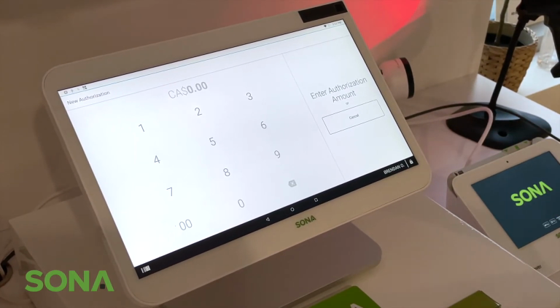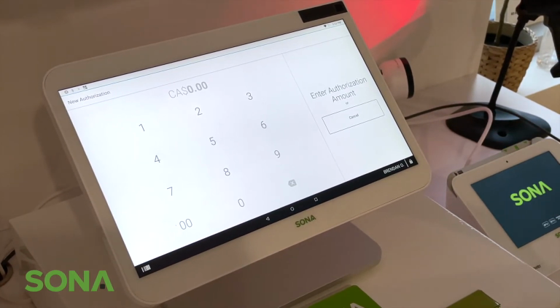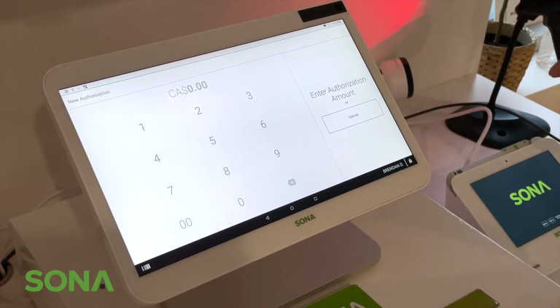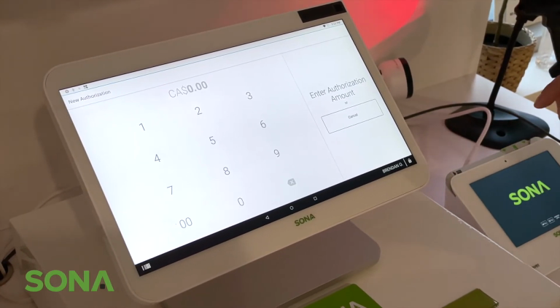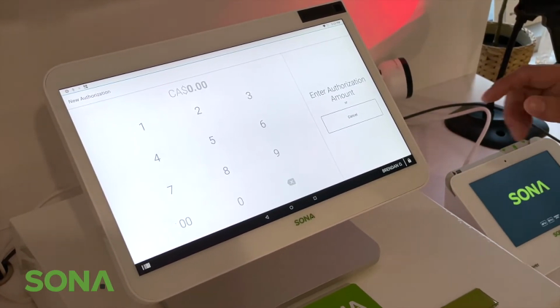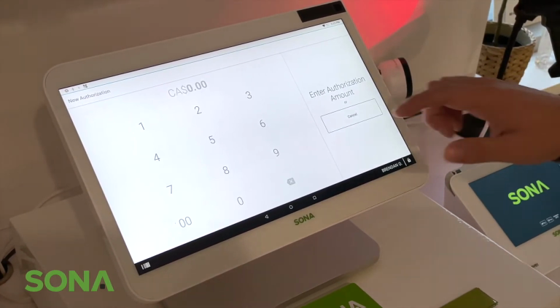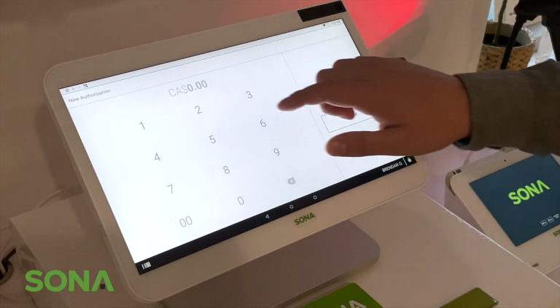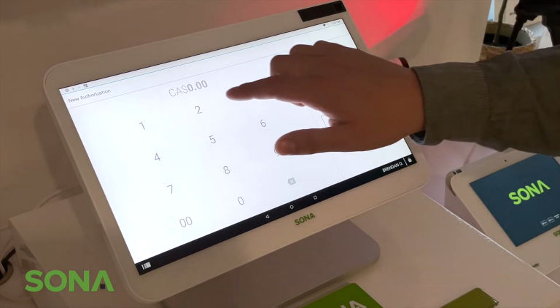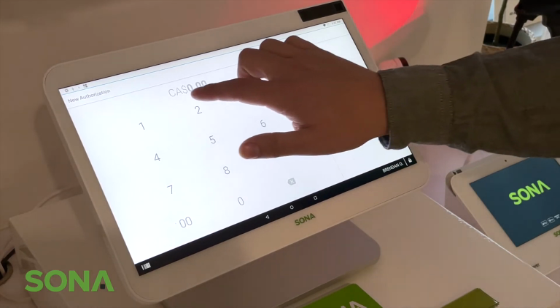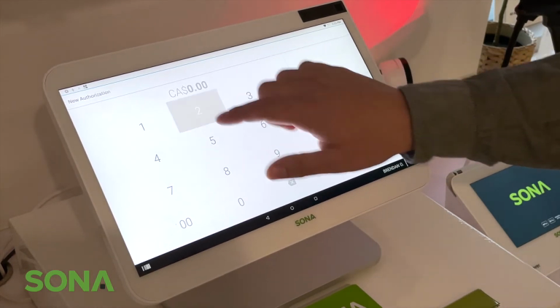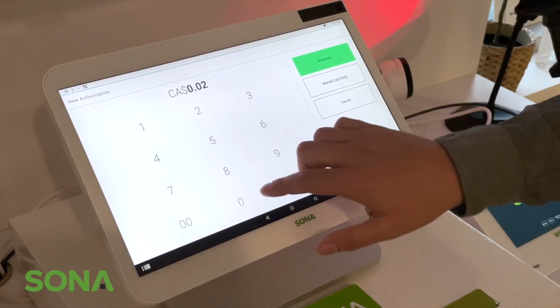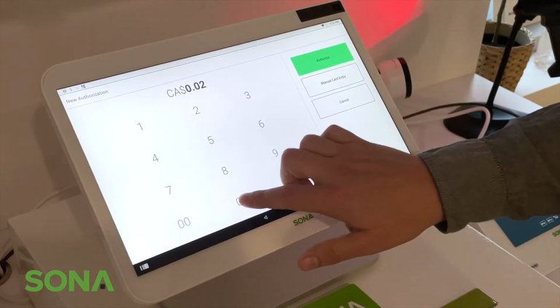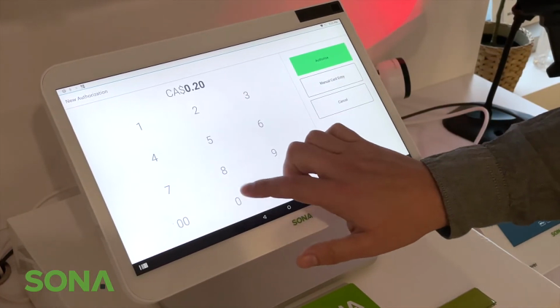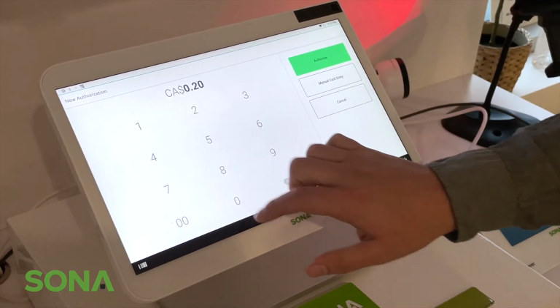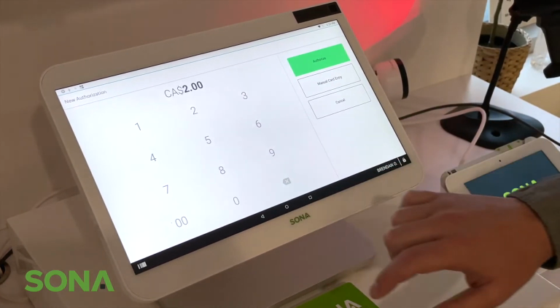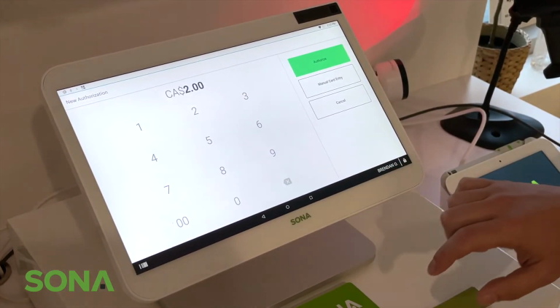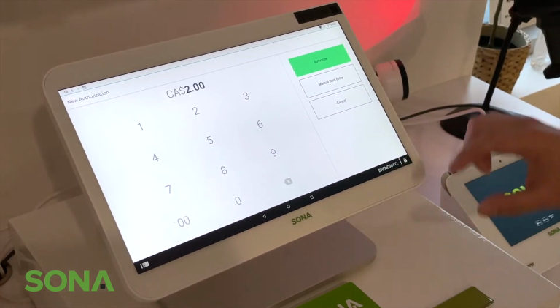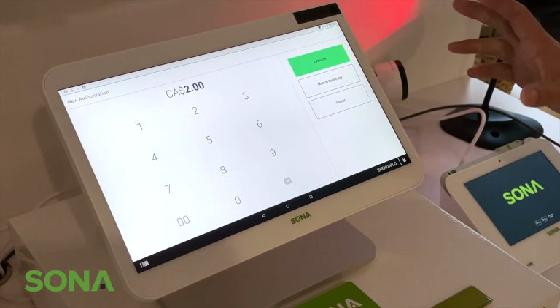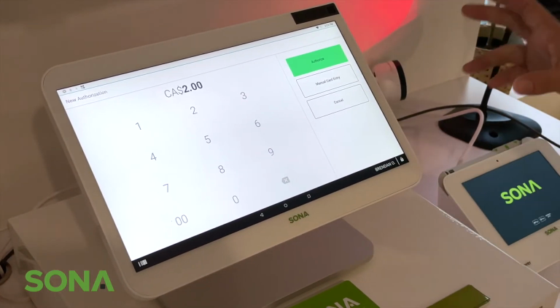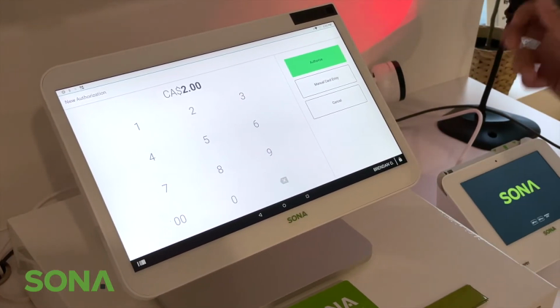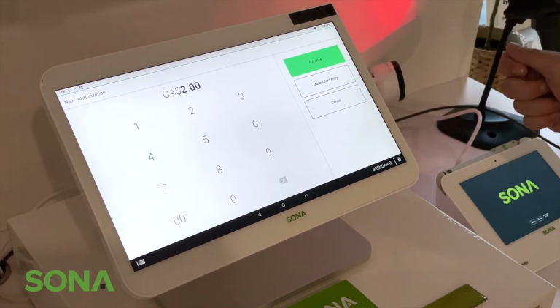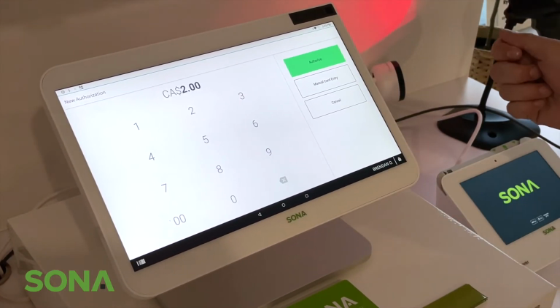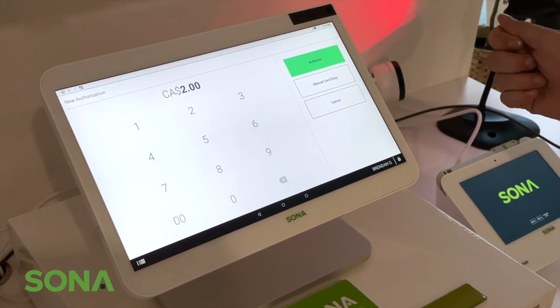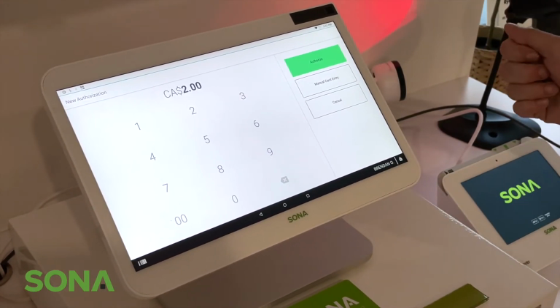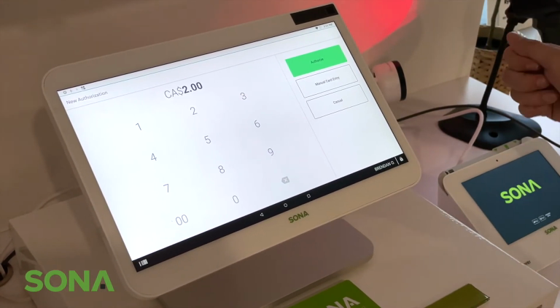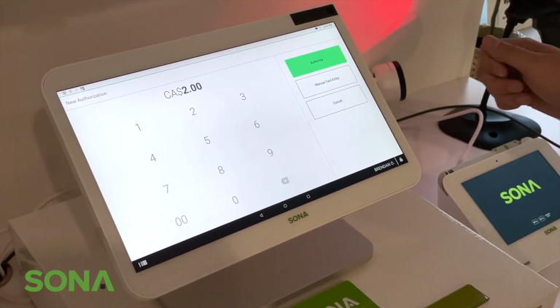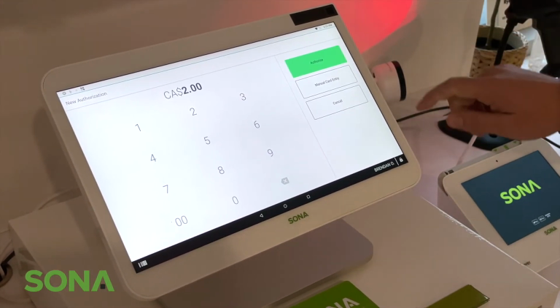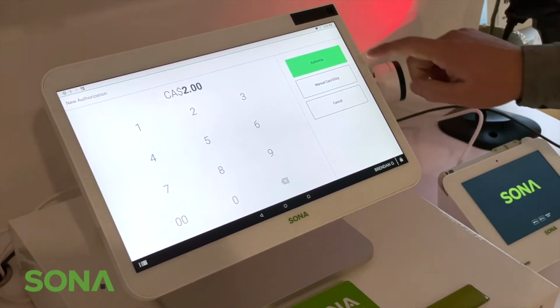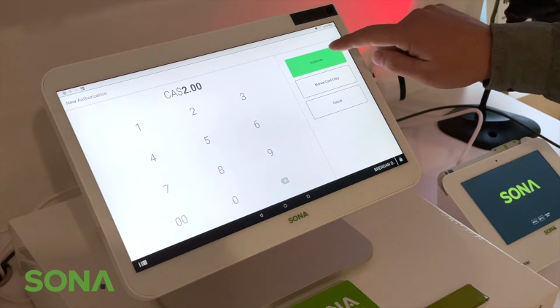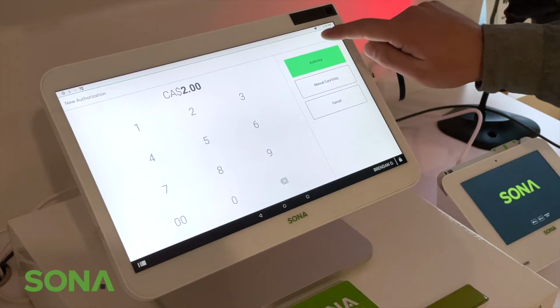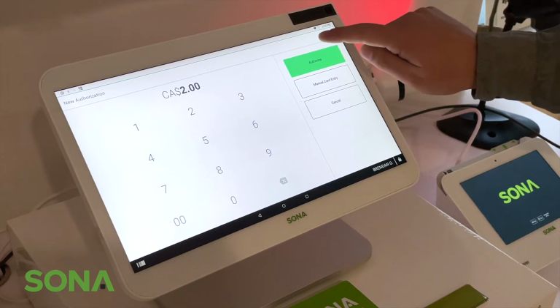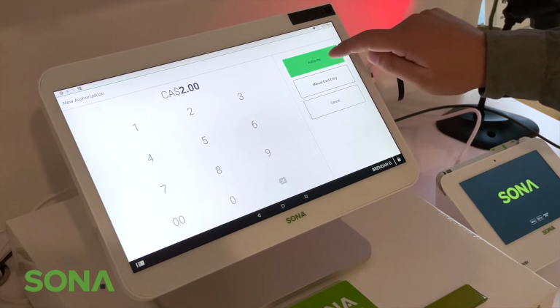It's pretty simple — all you need to do is type in the amount you want to capture from the card, and then press authorize.